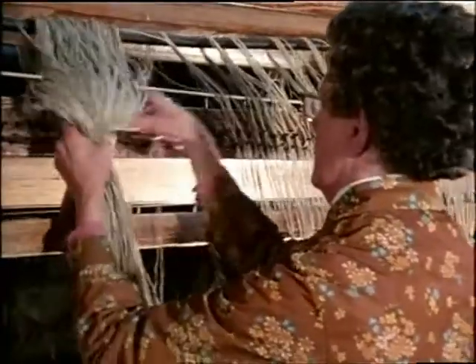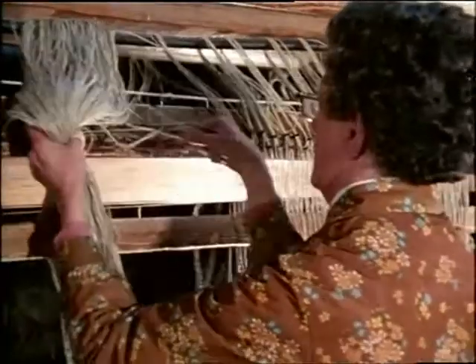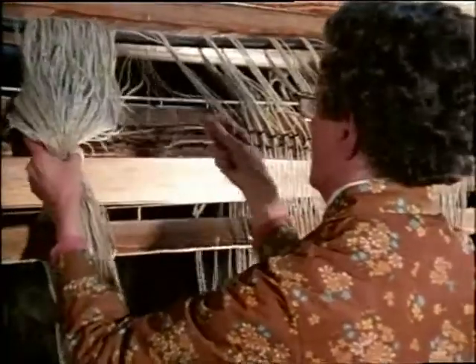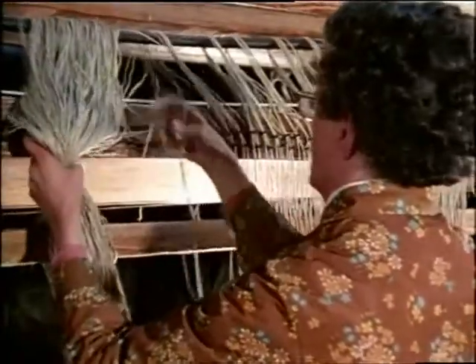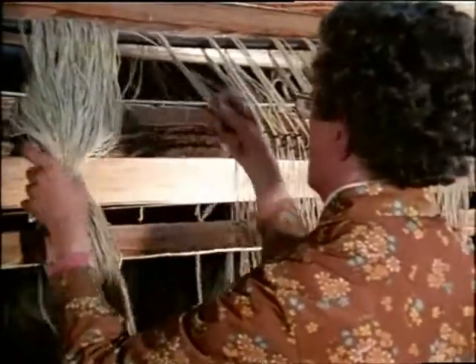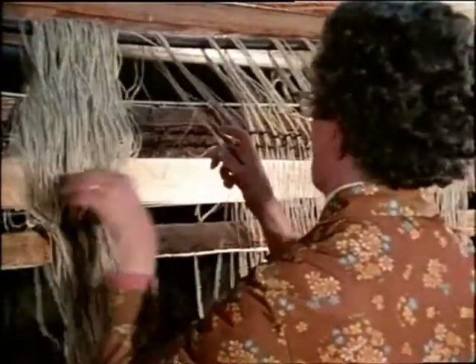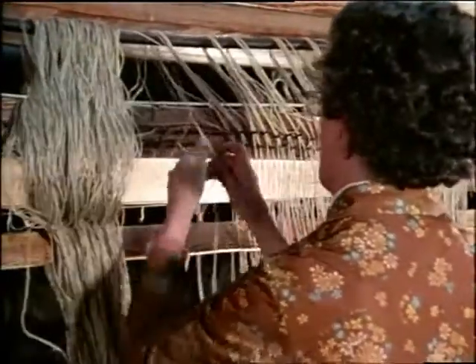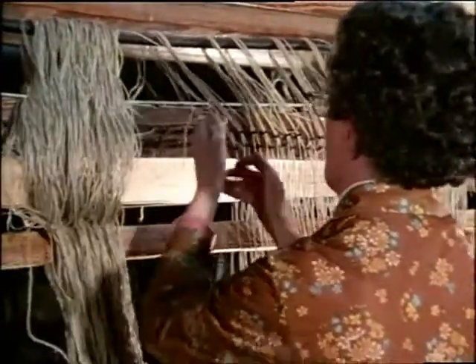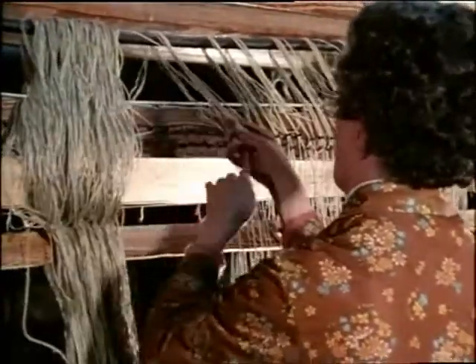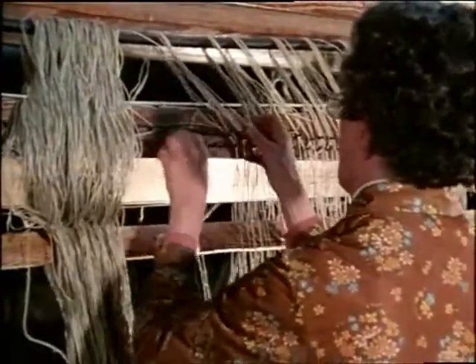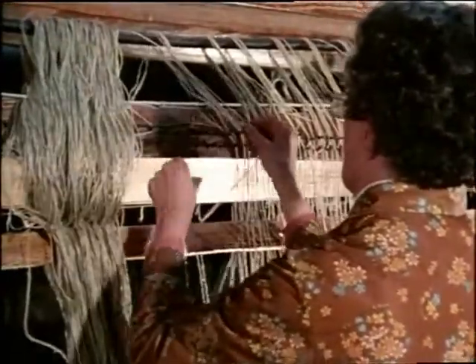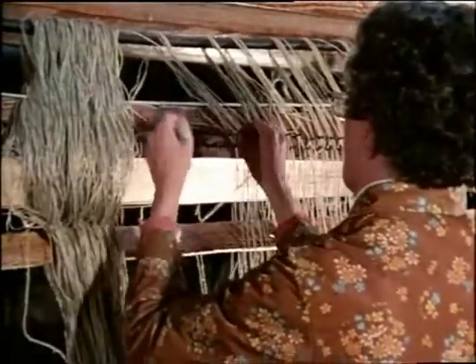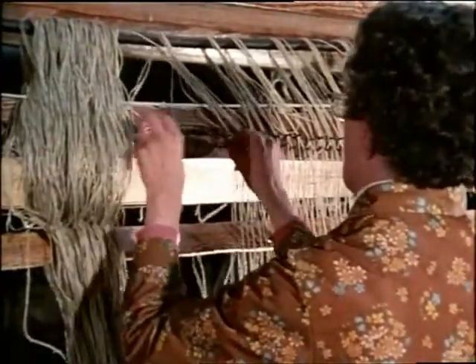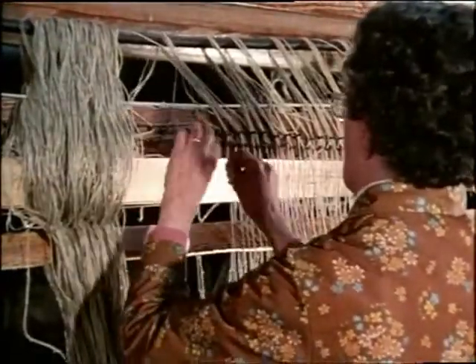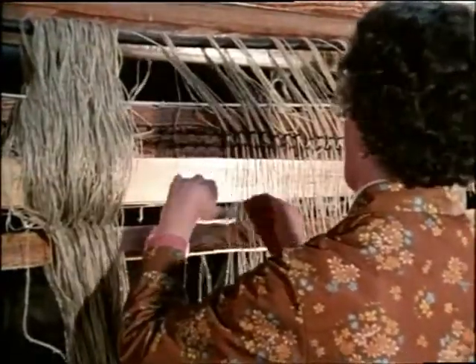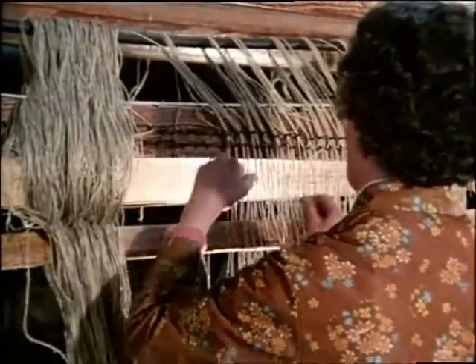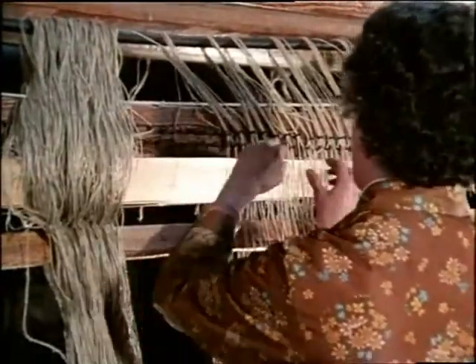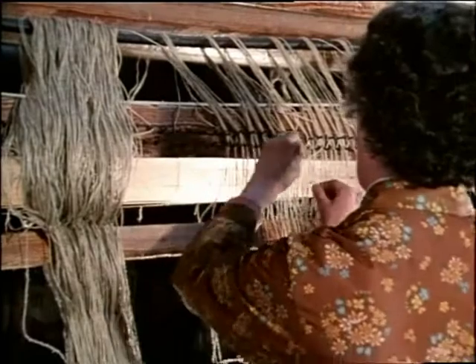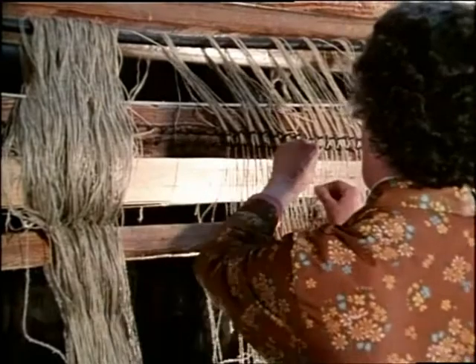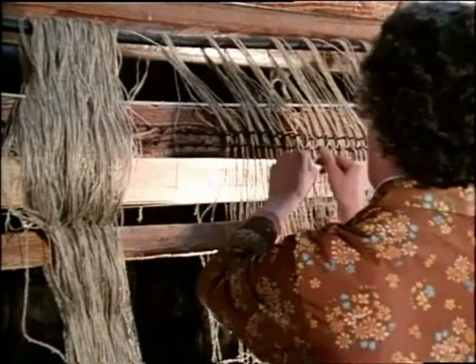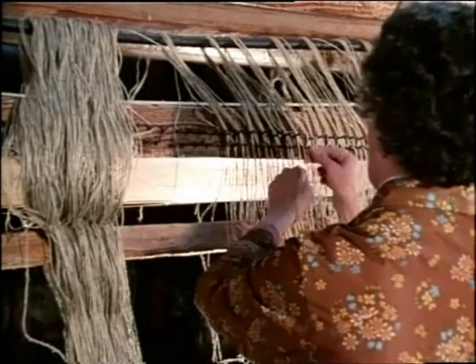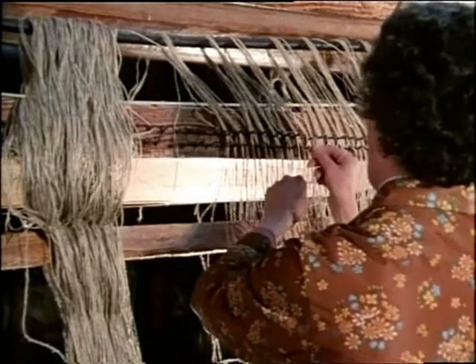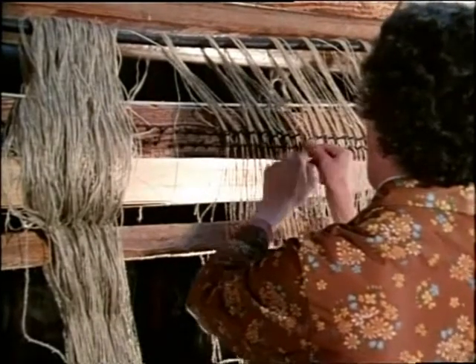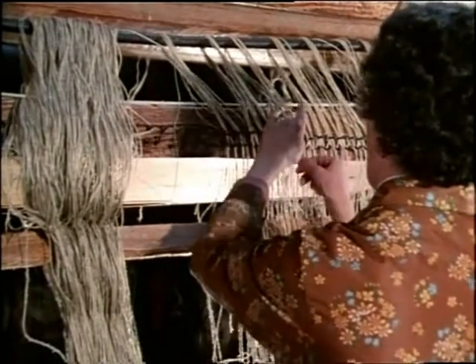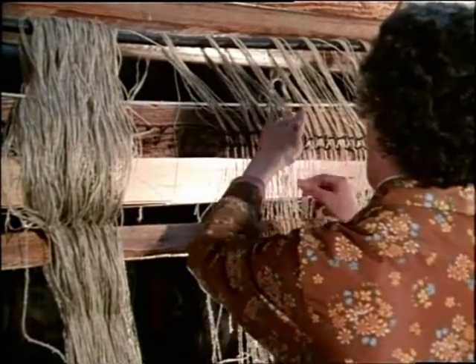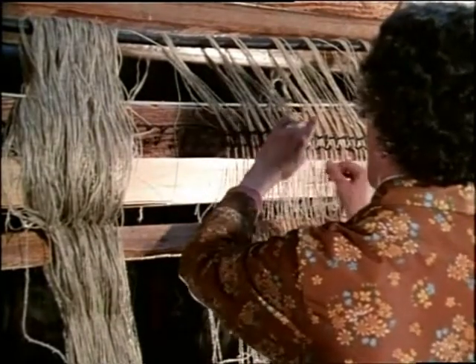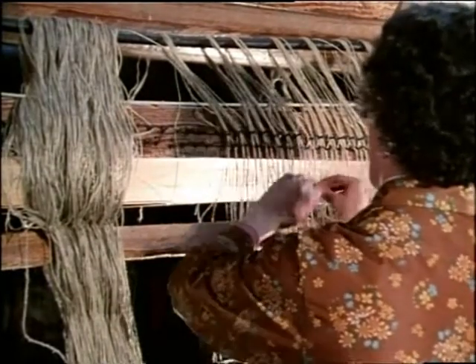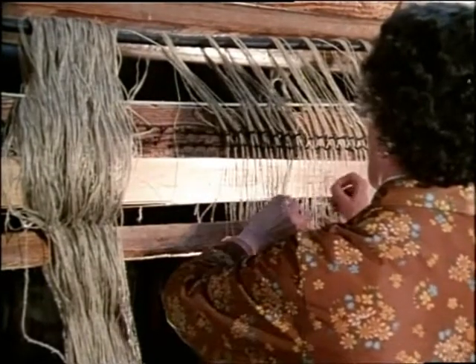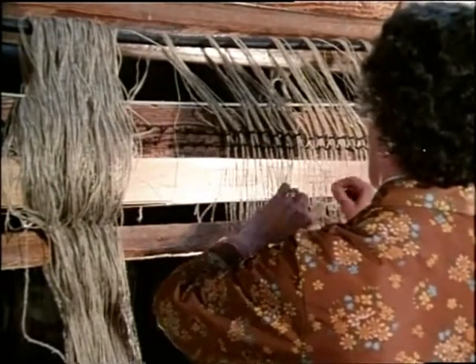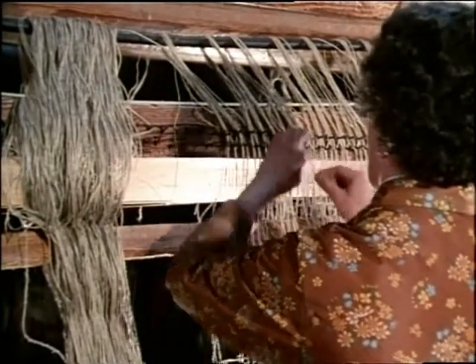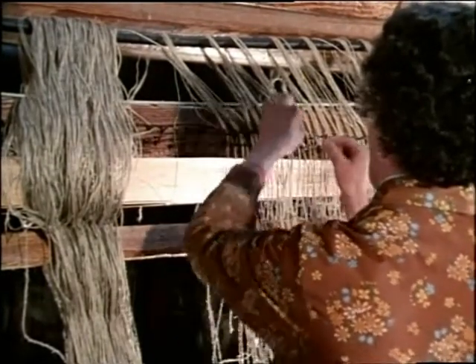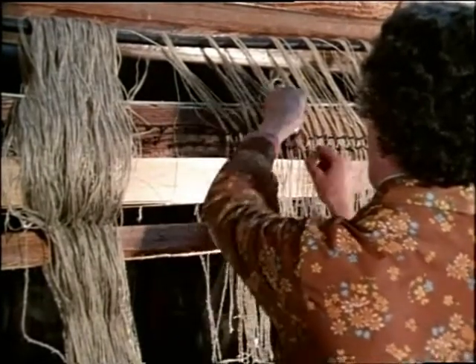Mary Ellis begins the task of separating and lining up the warp threads before they are wound onto the upper warp beam.